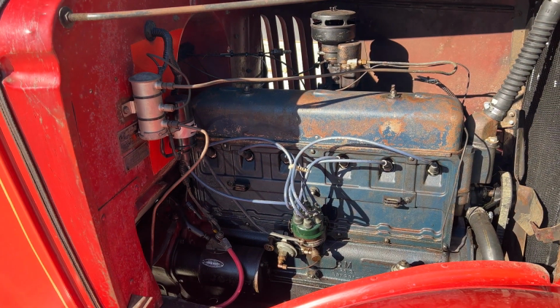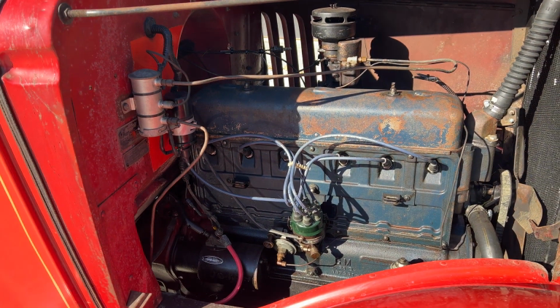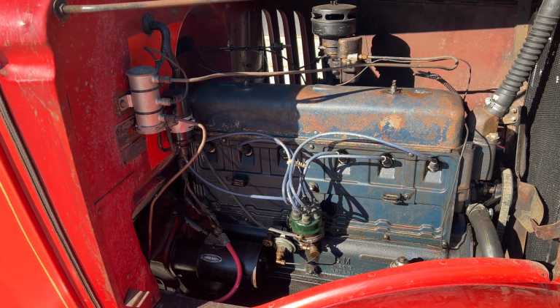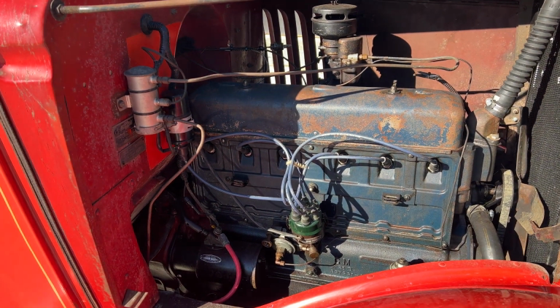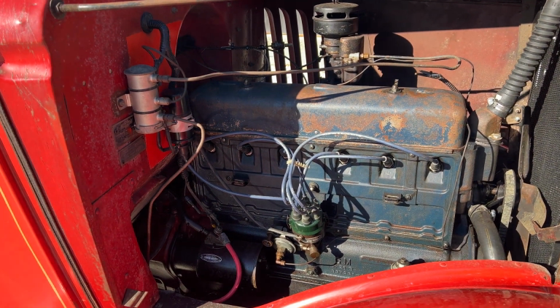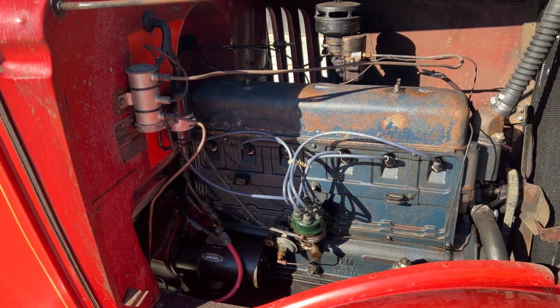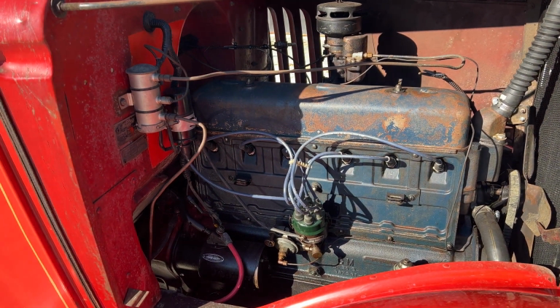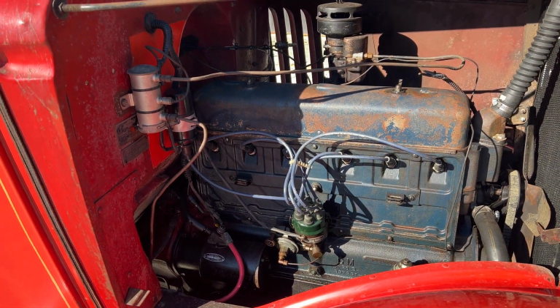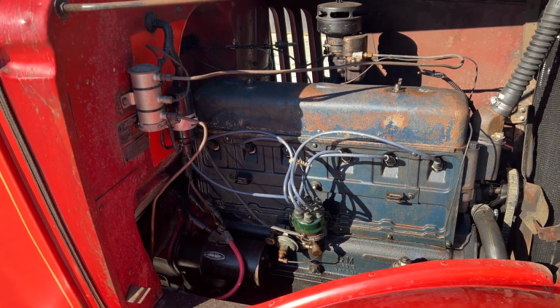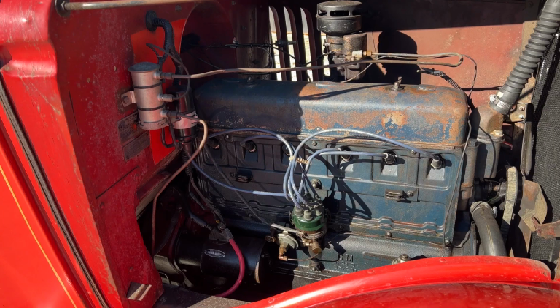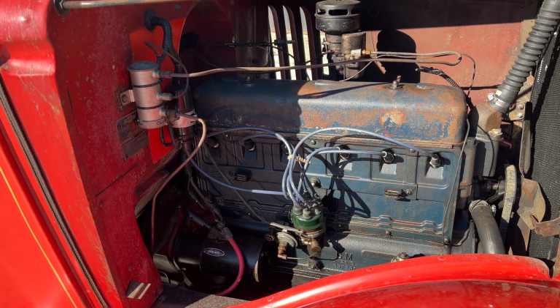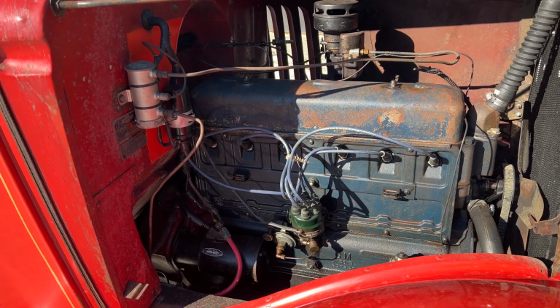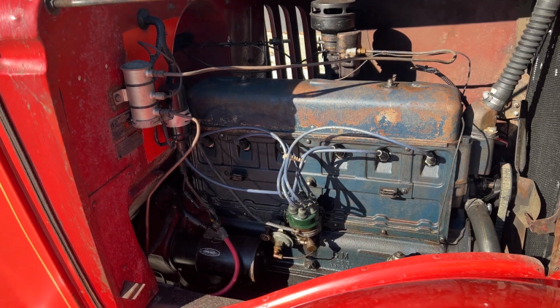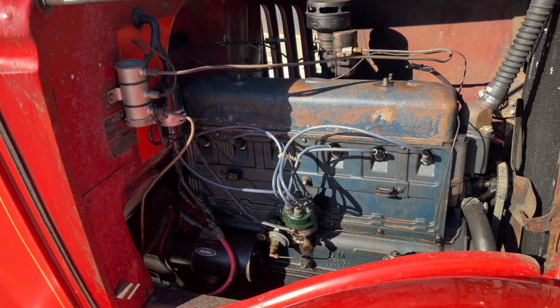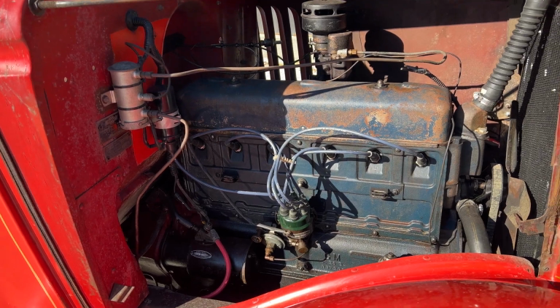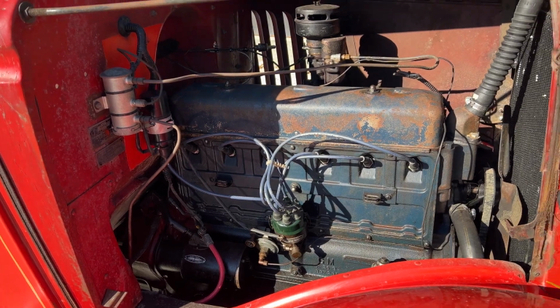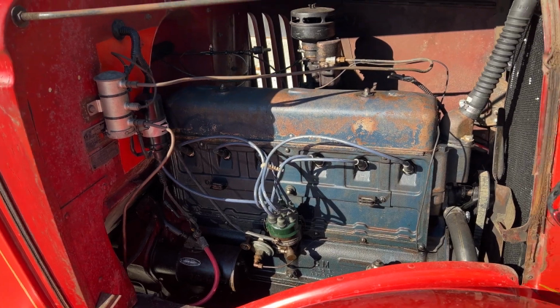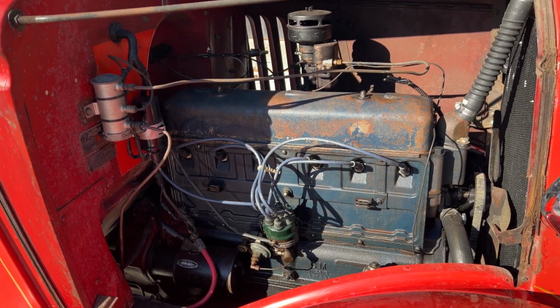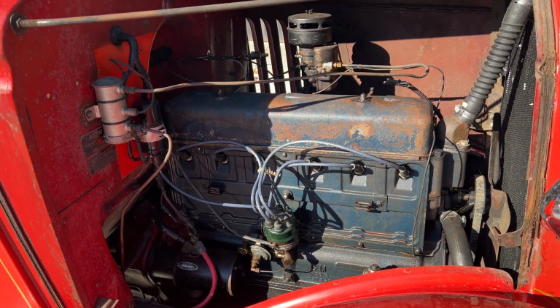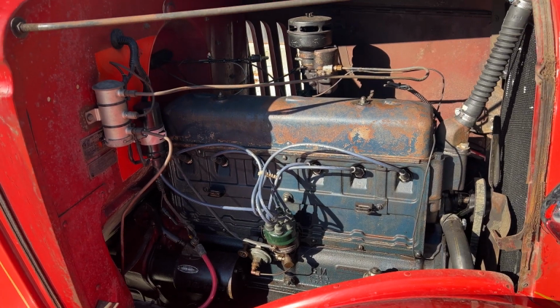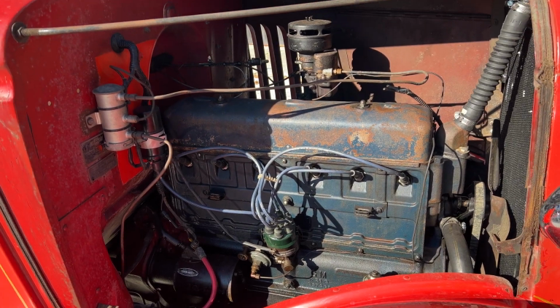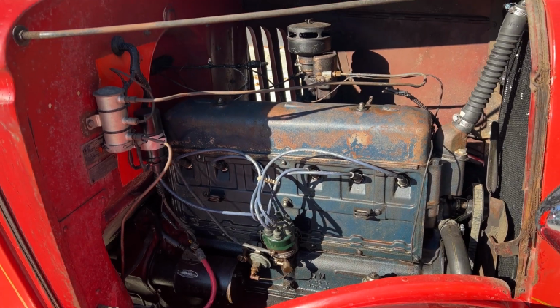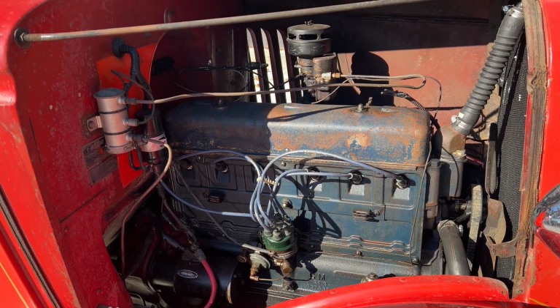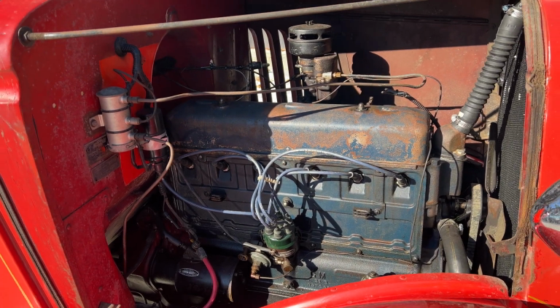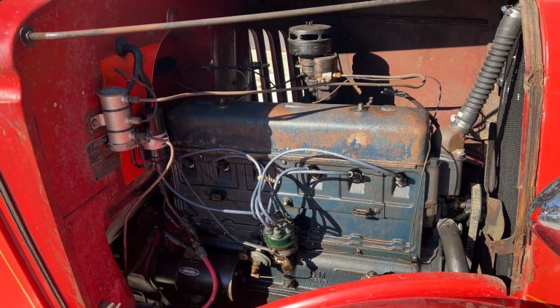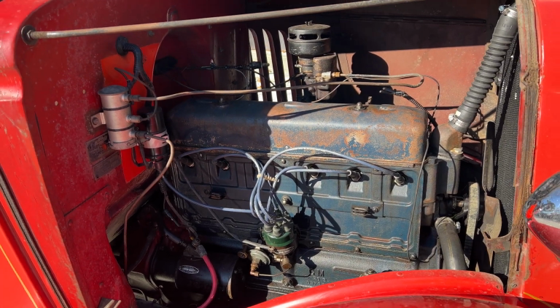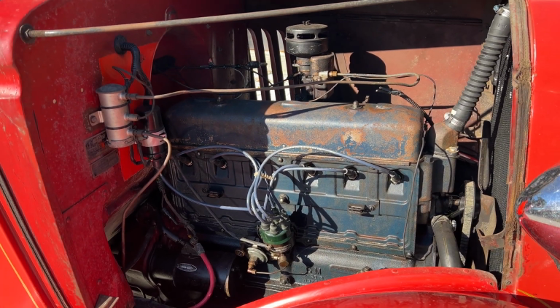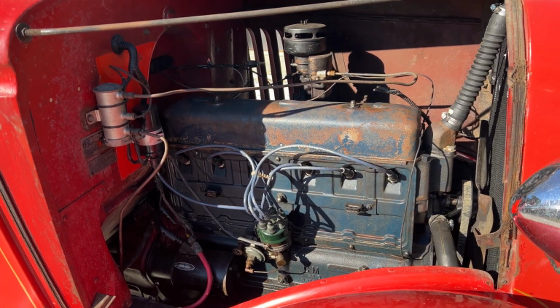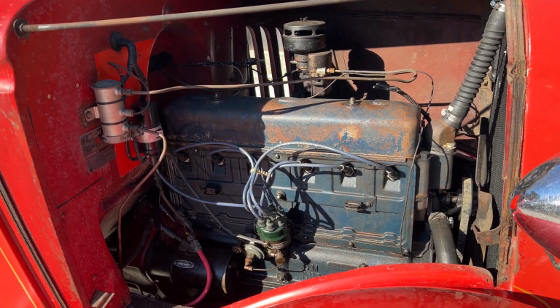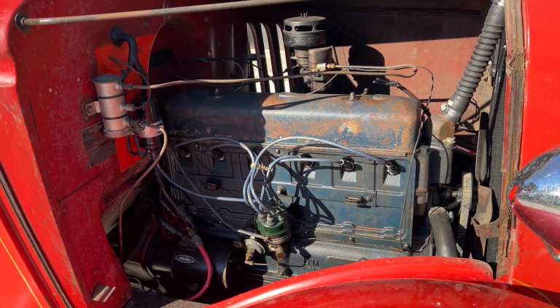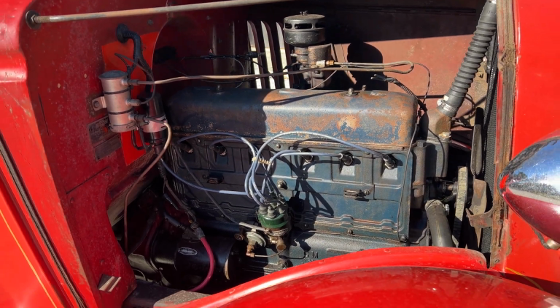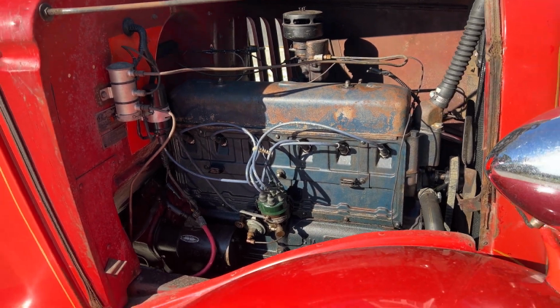Chevy Straight 6. Runs great, as the other videos will attest.